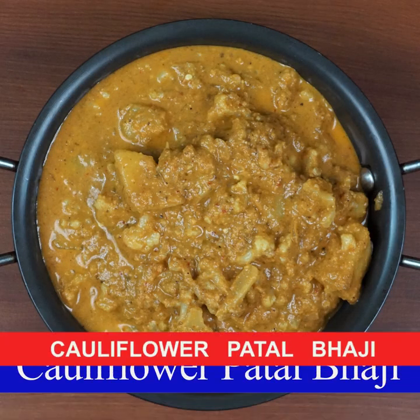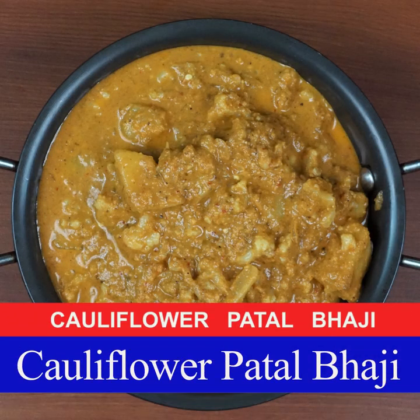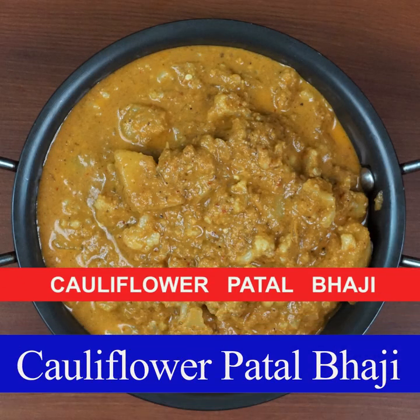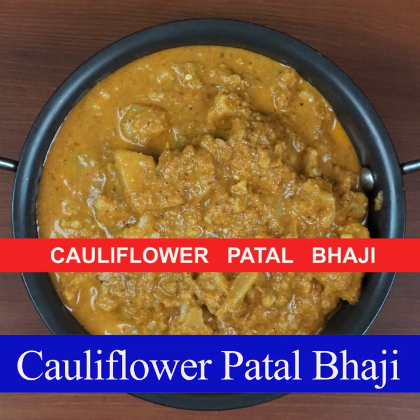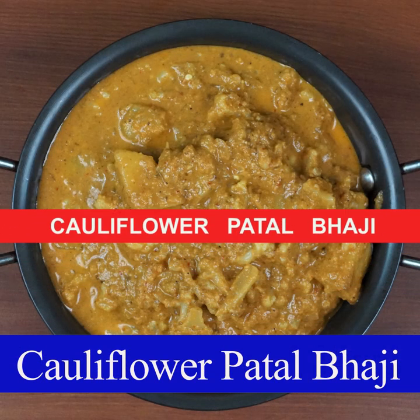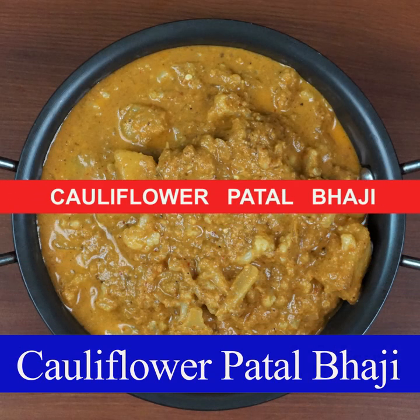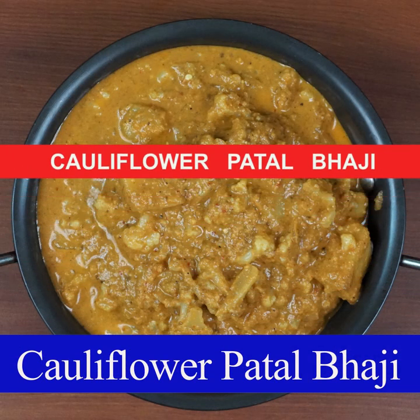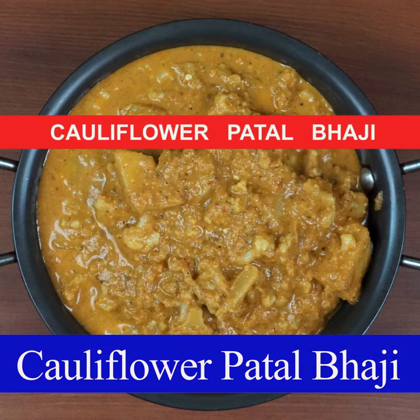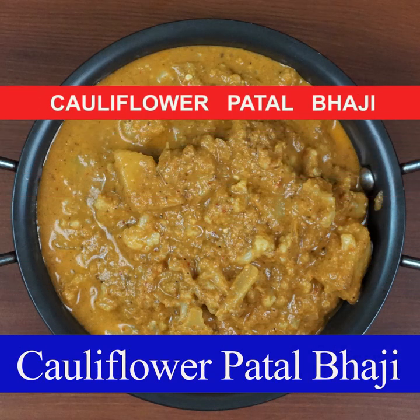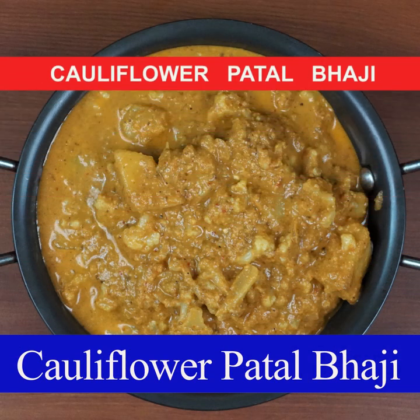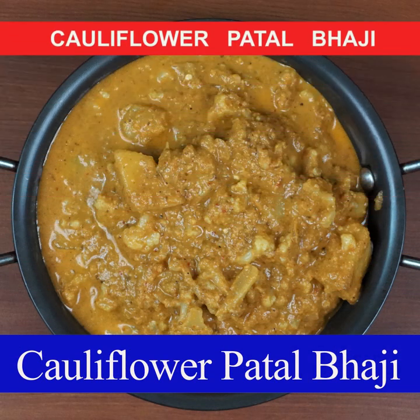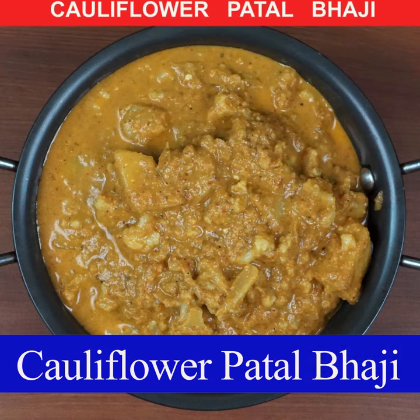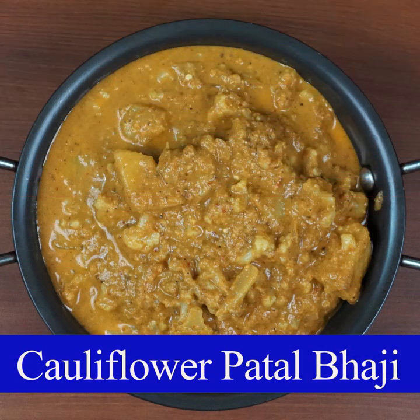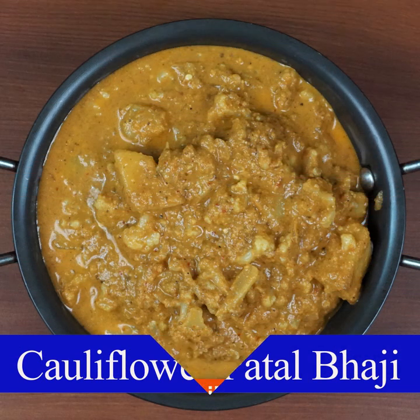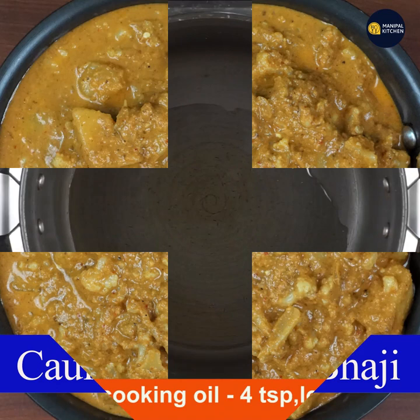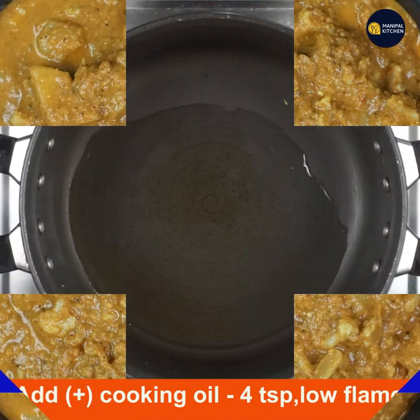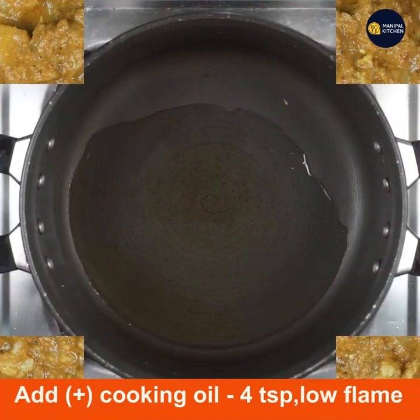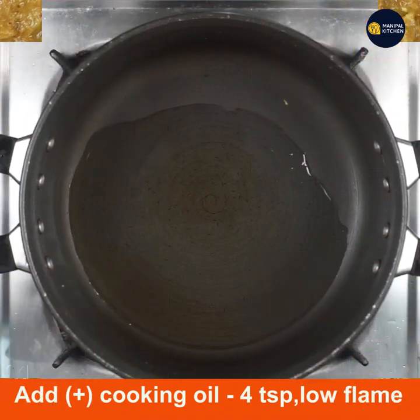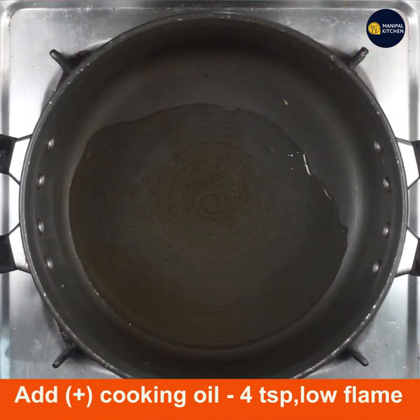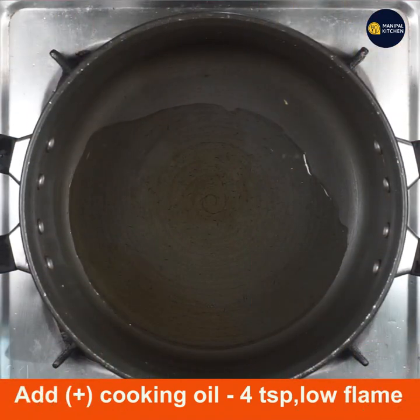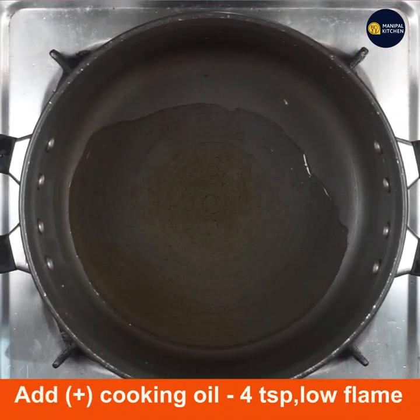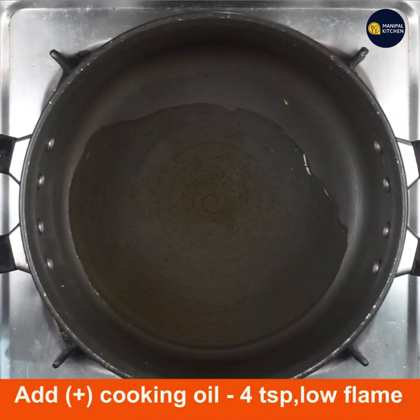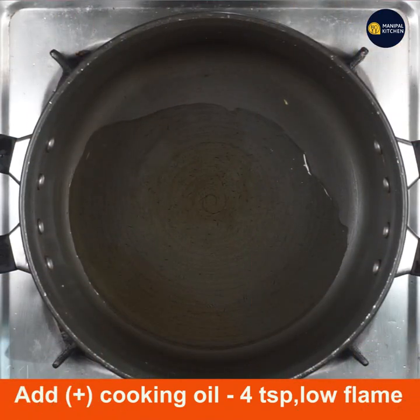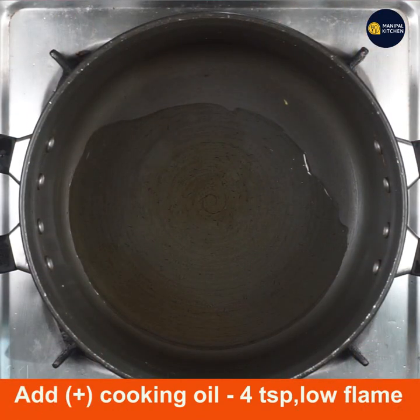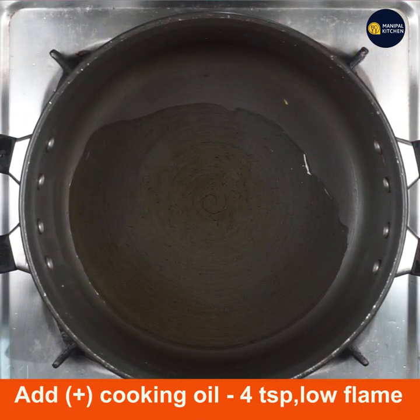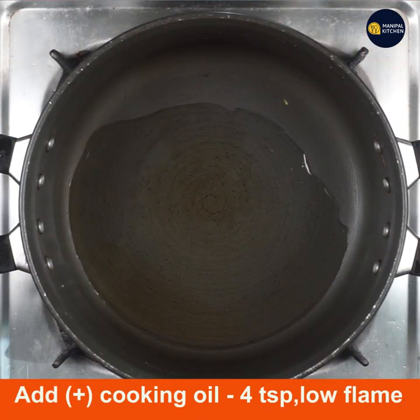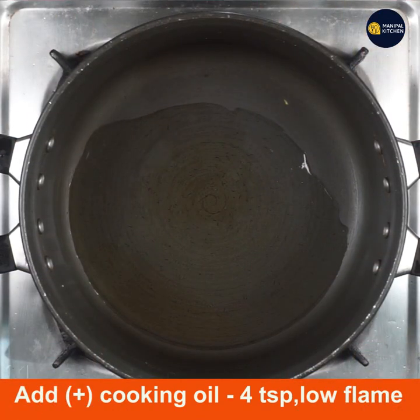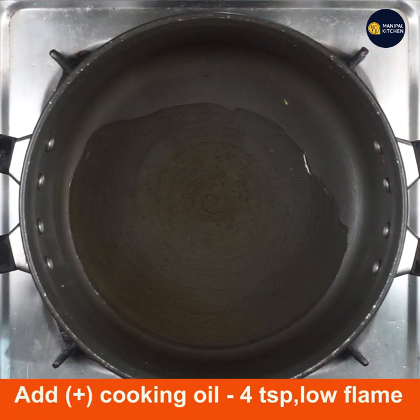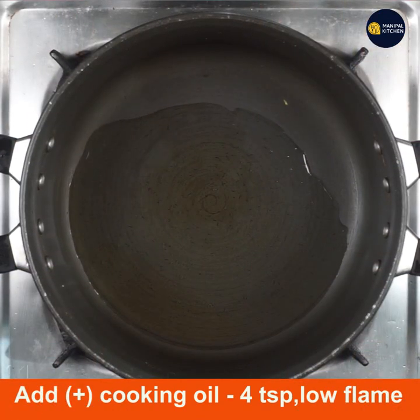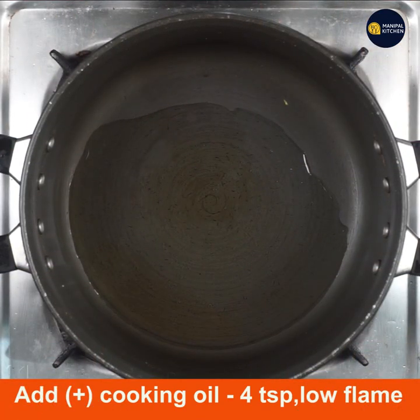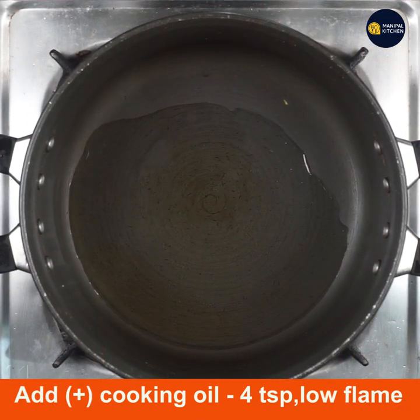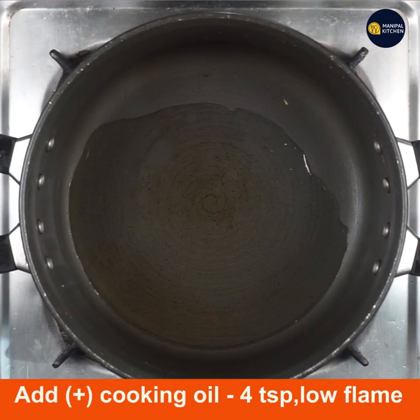Welcome to the Kali Flour Dhu Patal Bhaji. This is how you can cook the Kali Flour Dhu Kari.